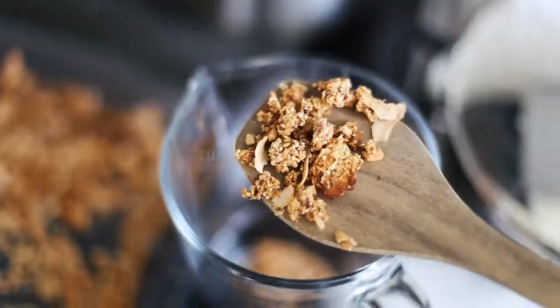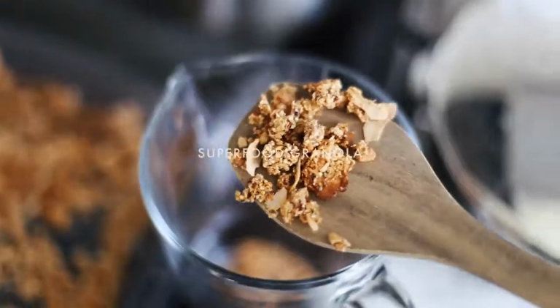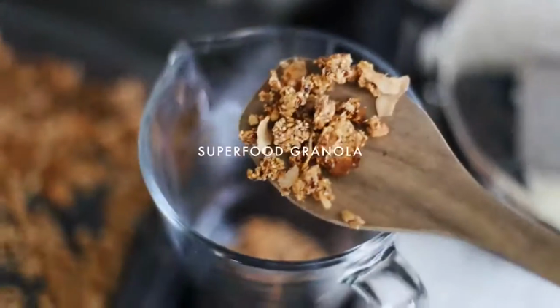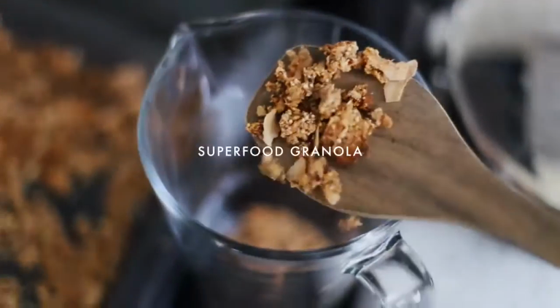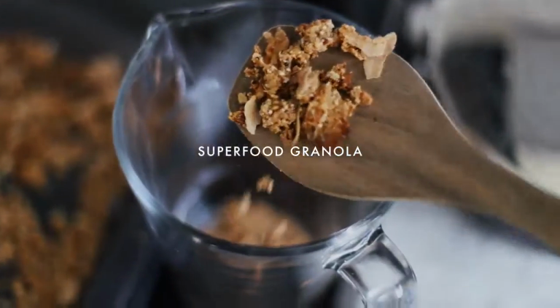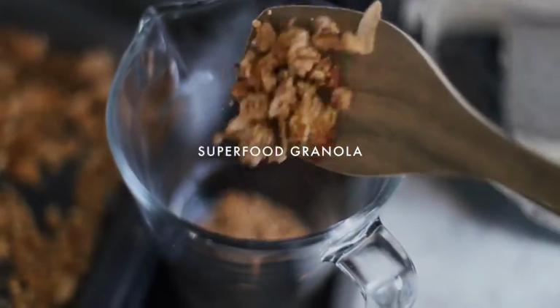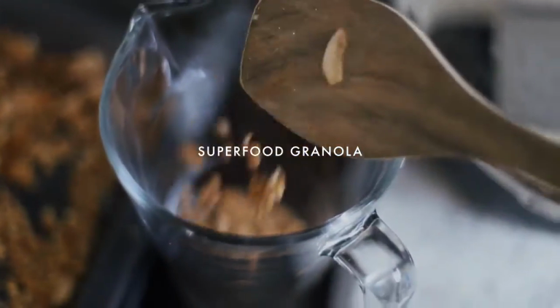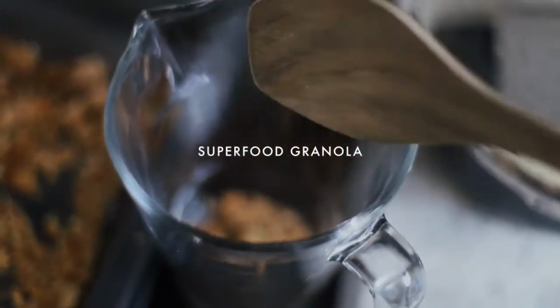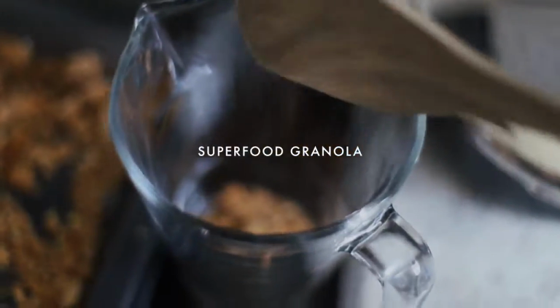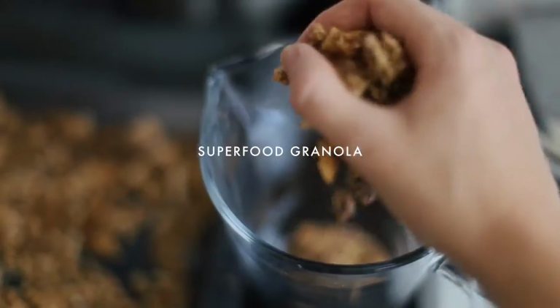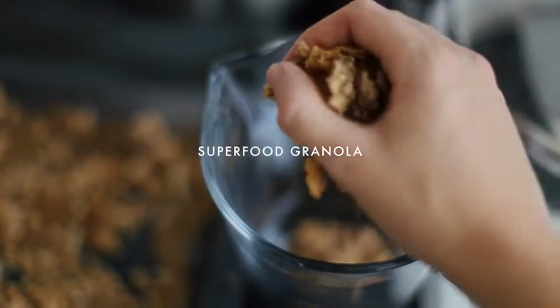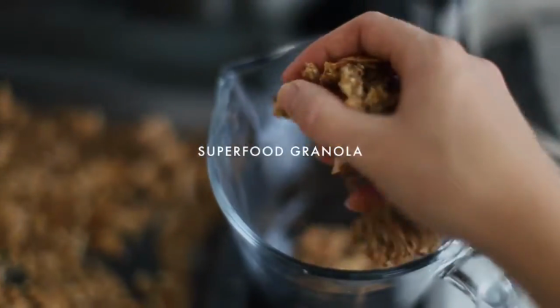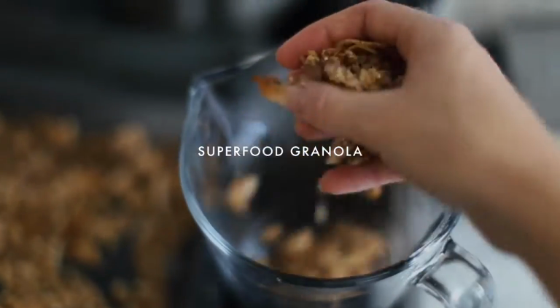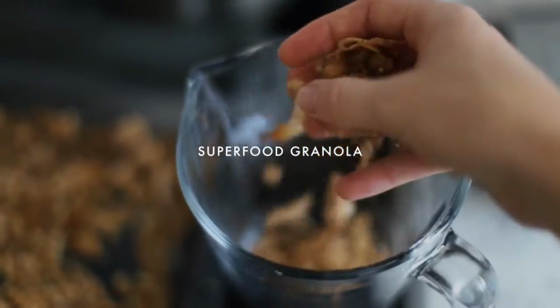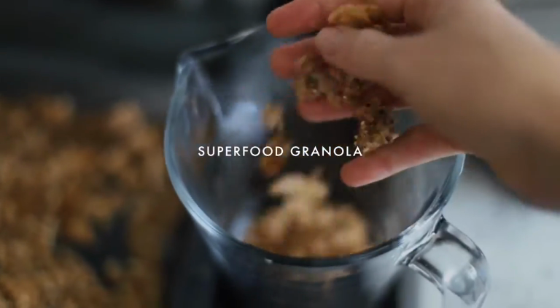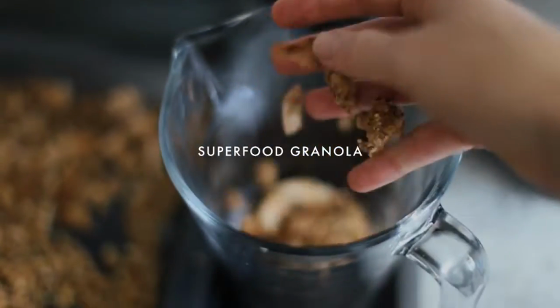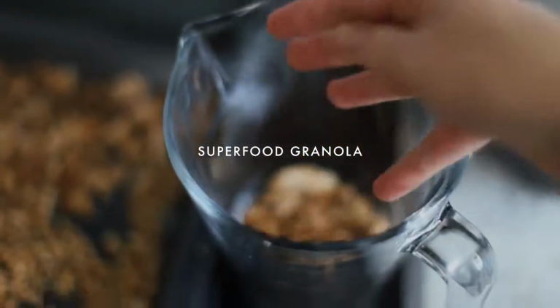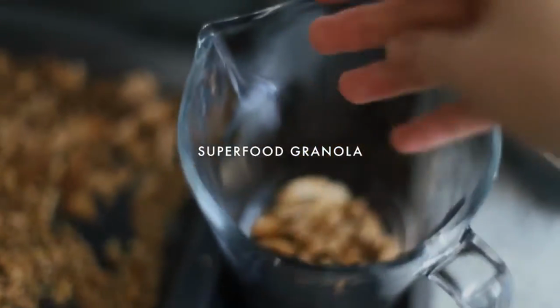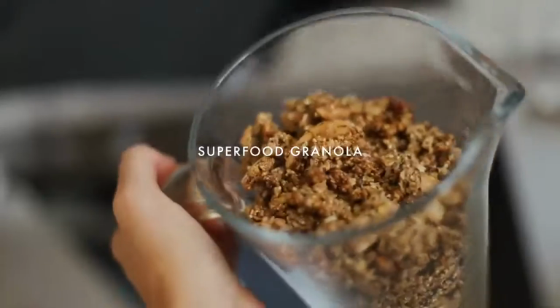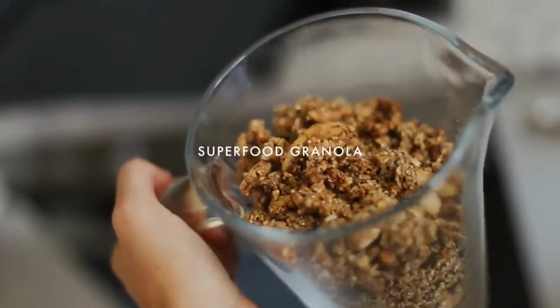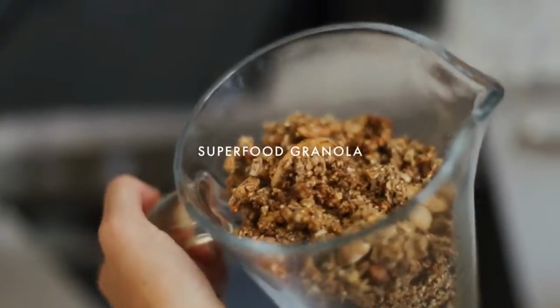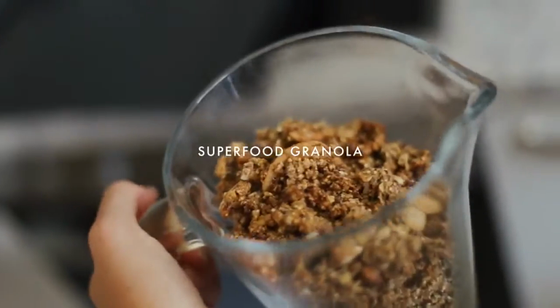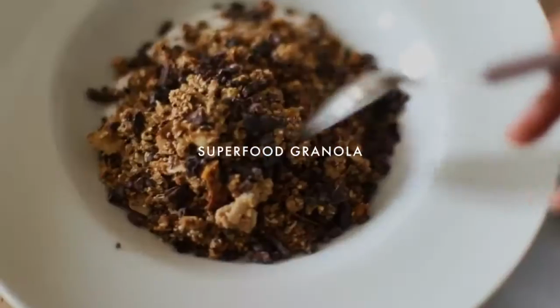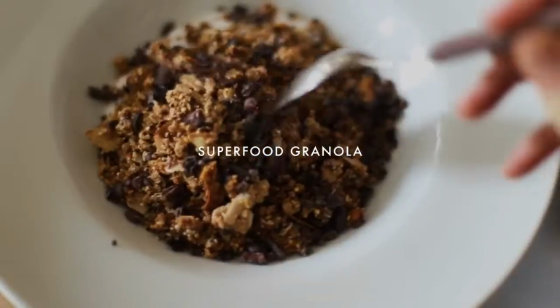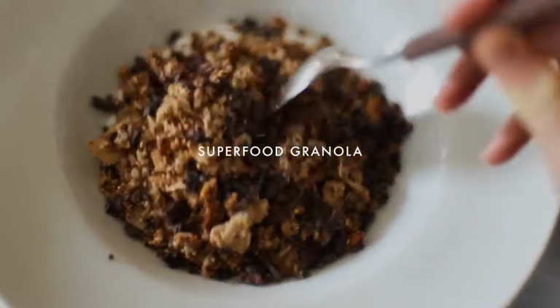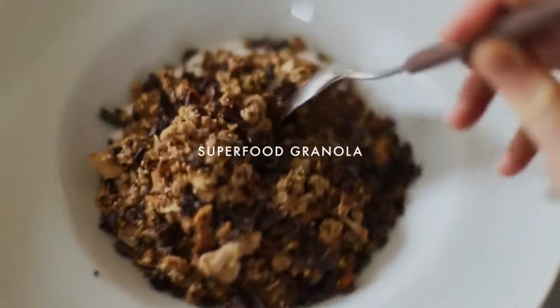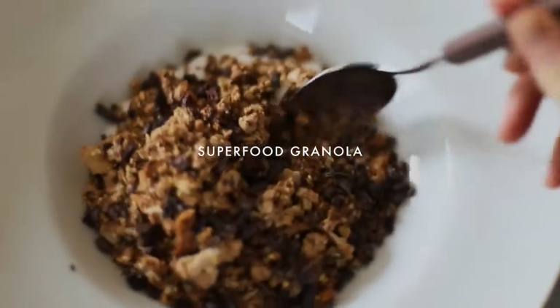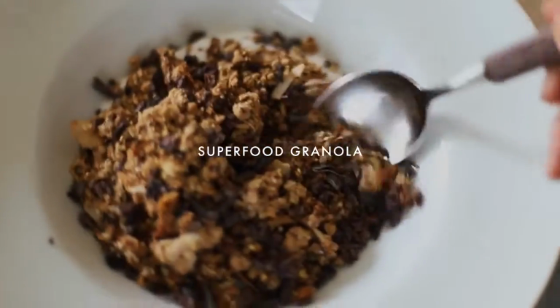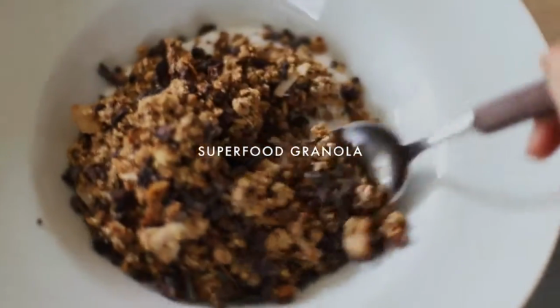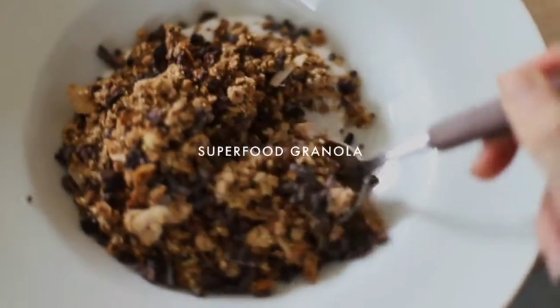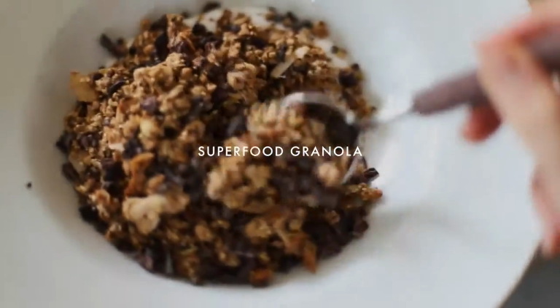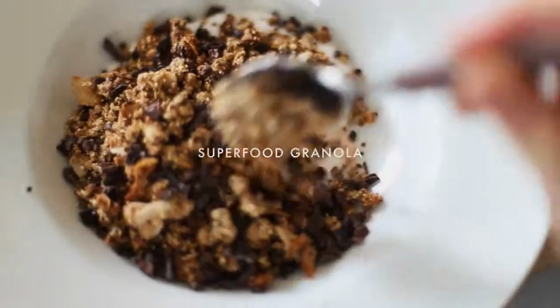Welcome back to my channel guys. Today I'm going to be sharing a superfood granola recipe.